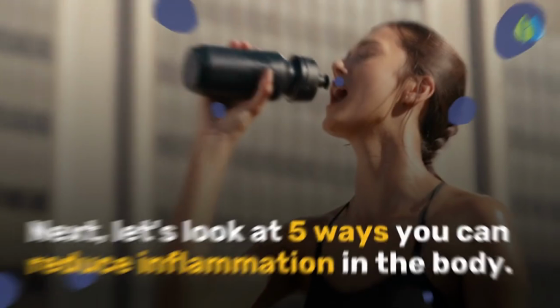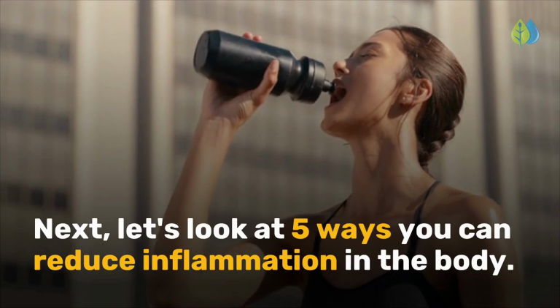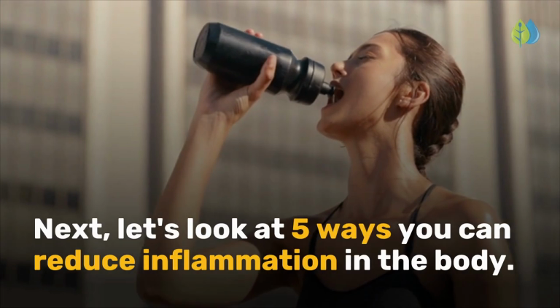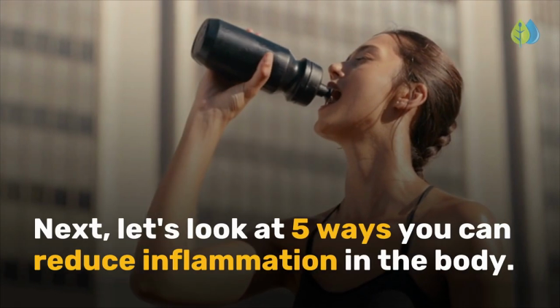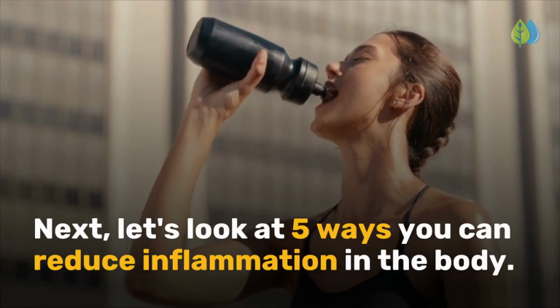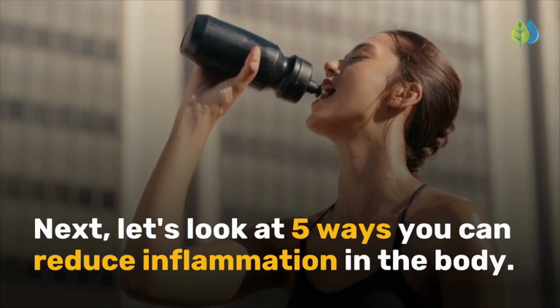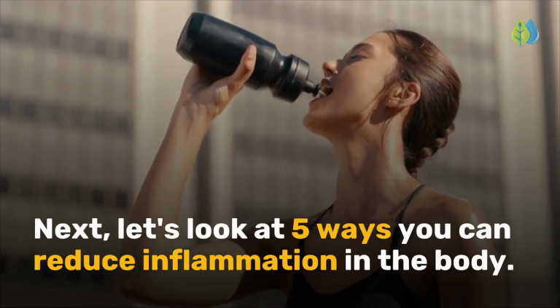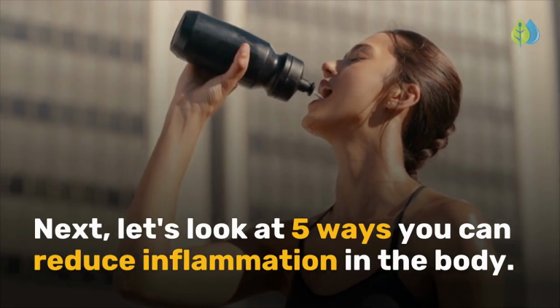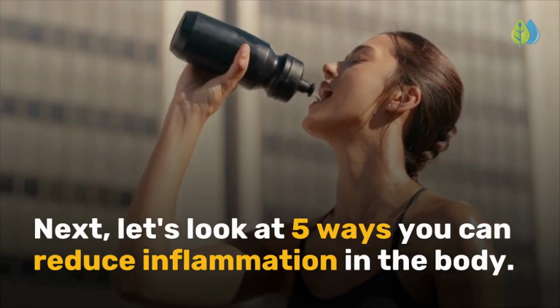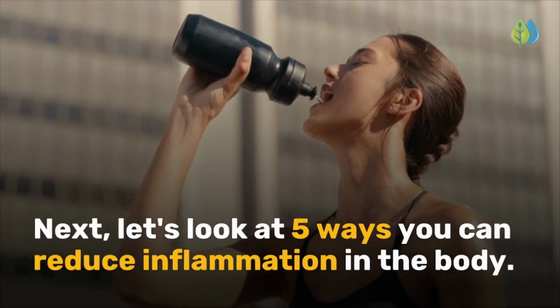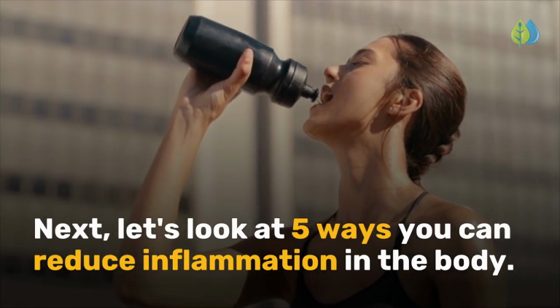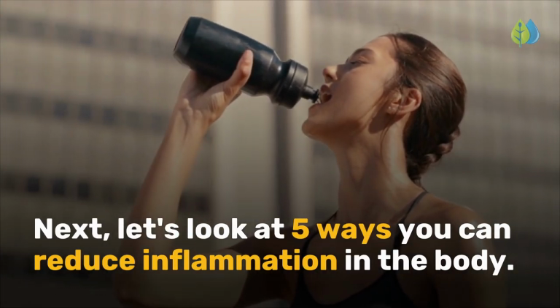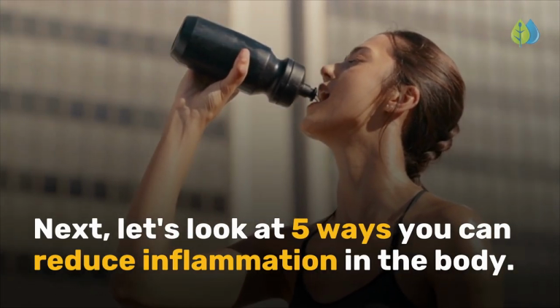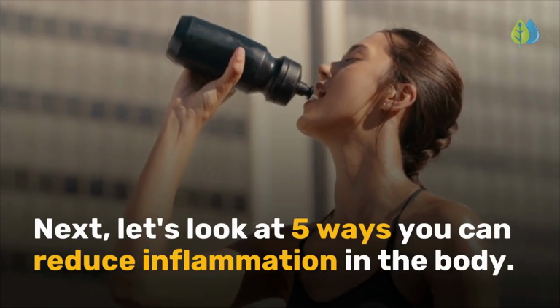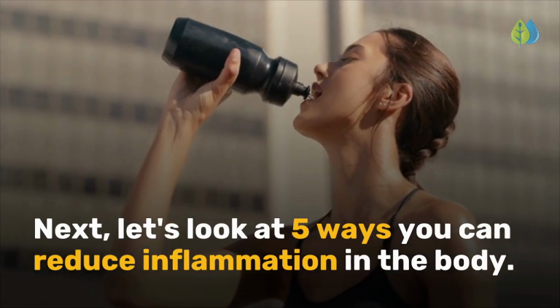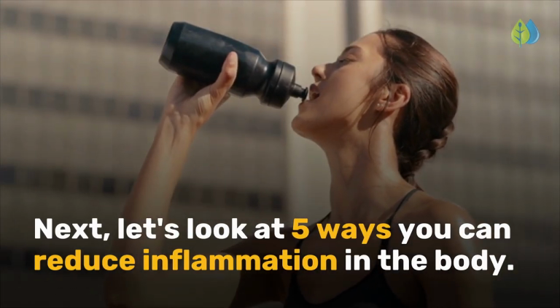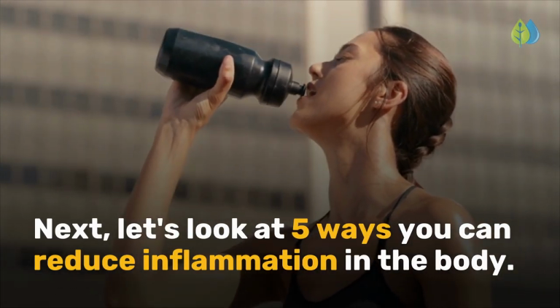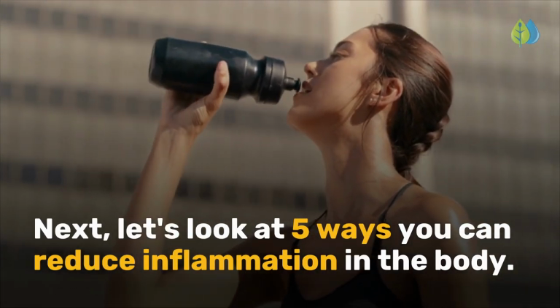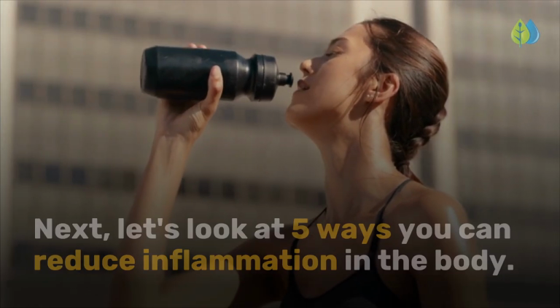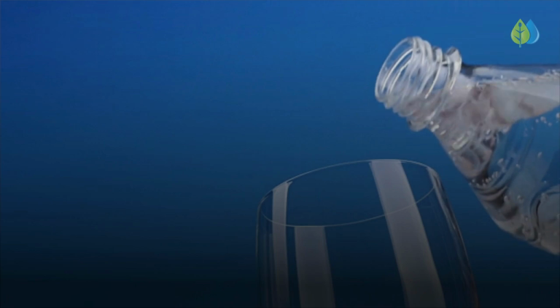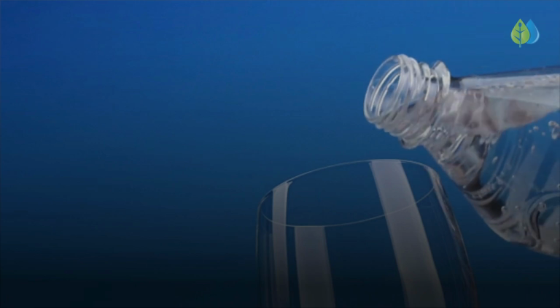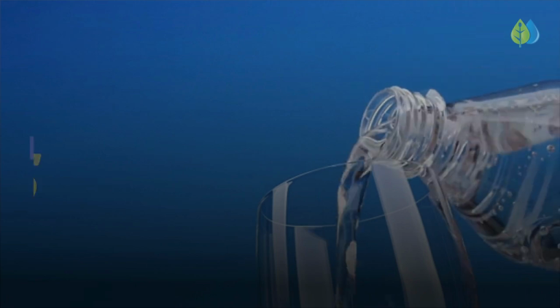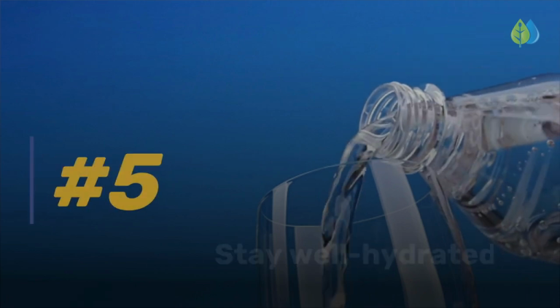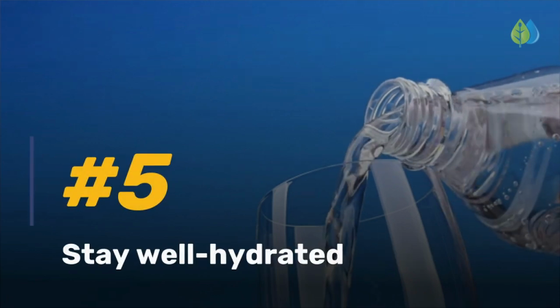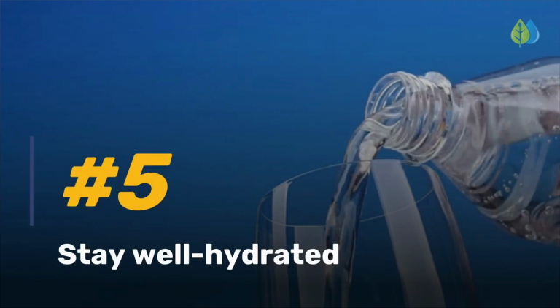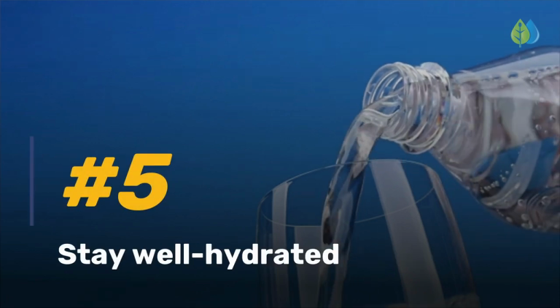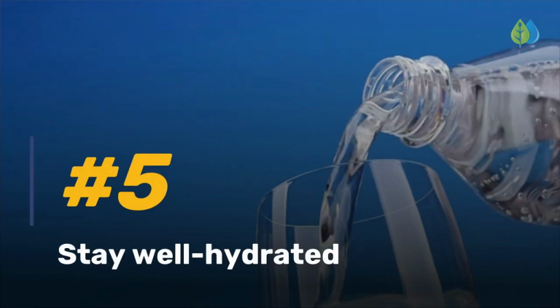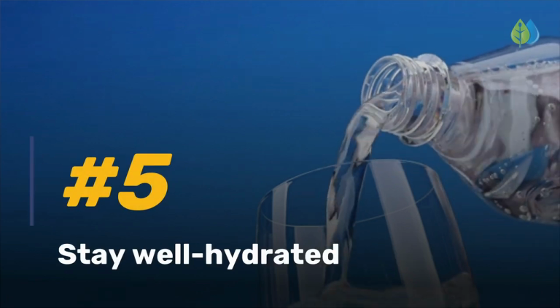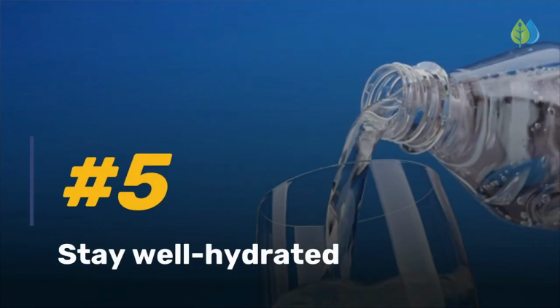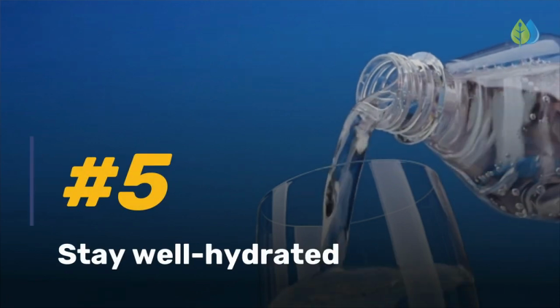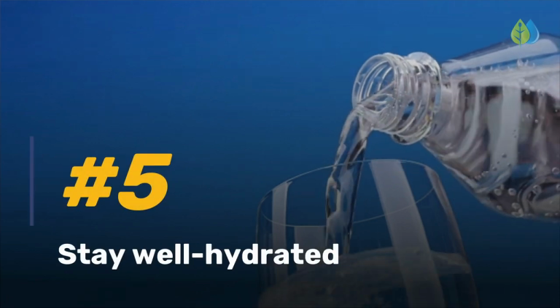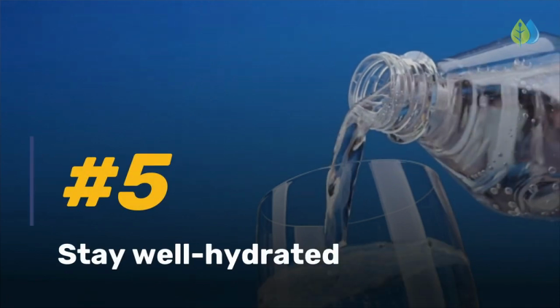Next, let's look at five ways you can reduce inflammation in the body. Beginning with number five: stay well hydrated.